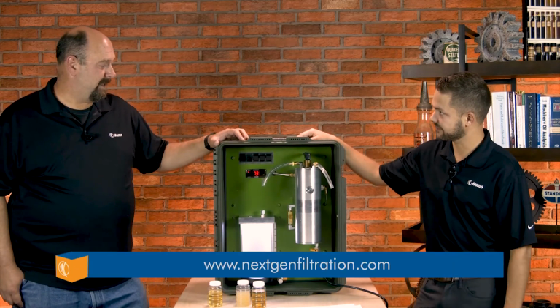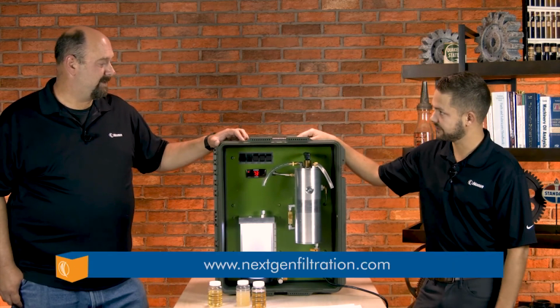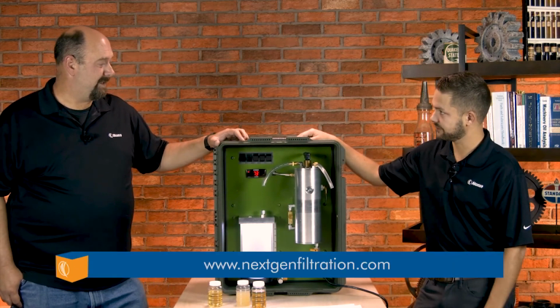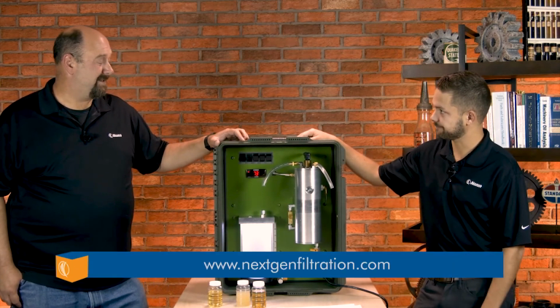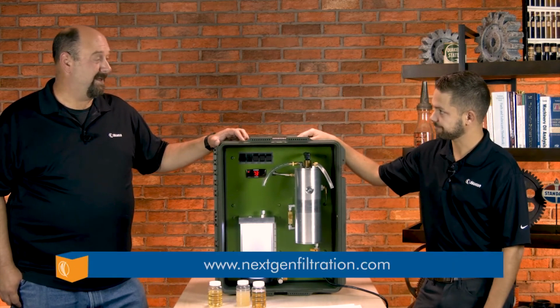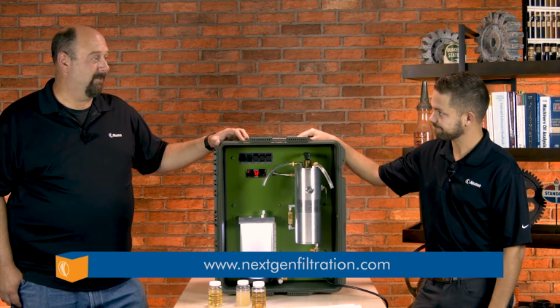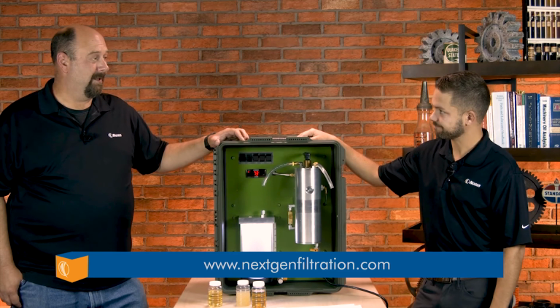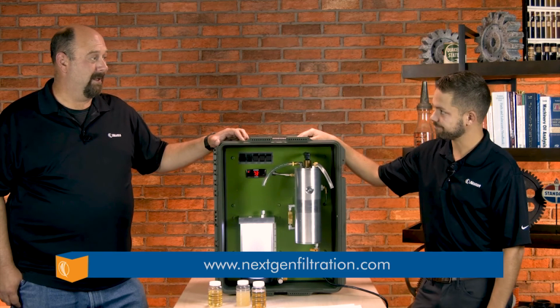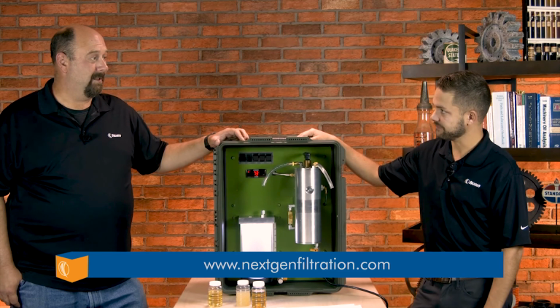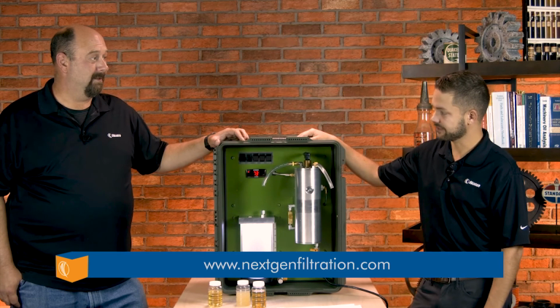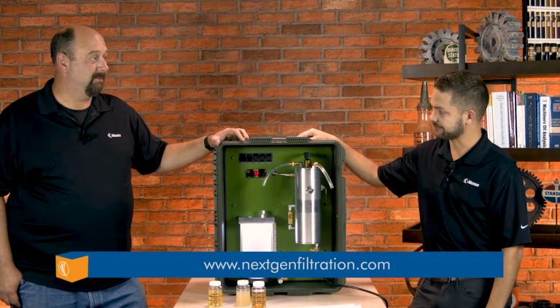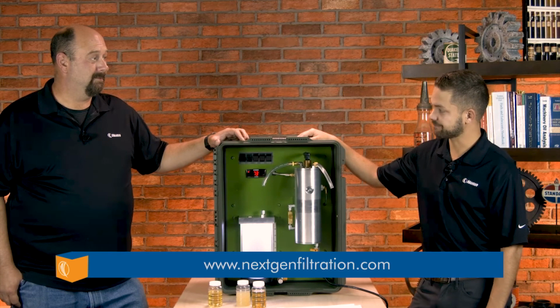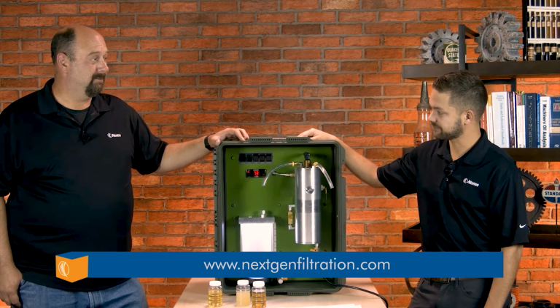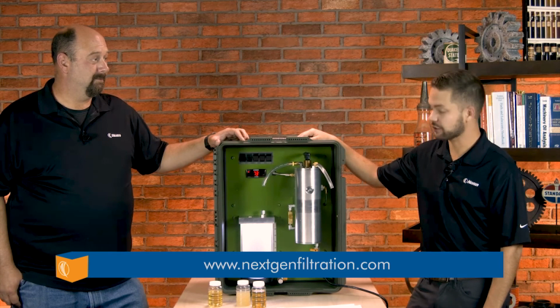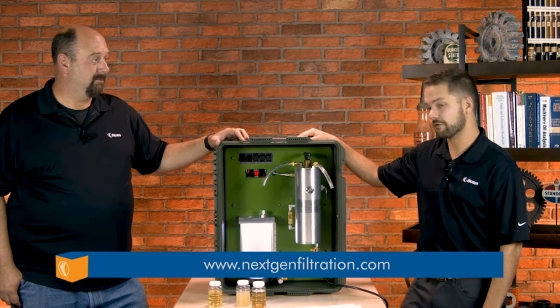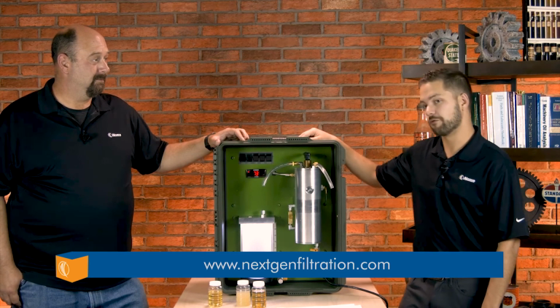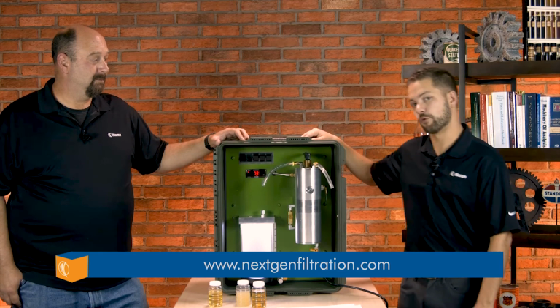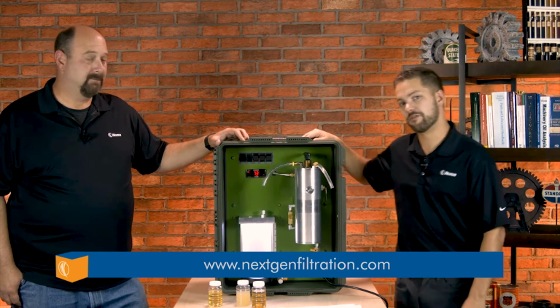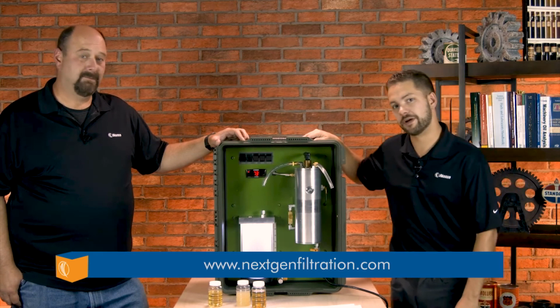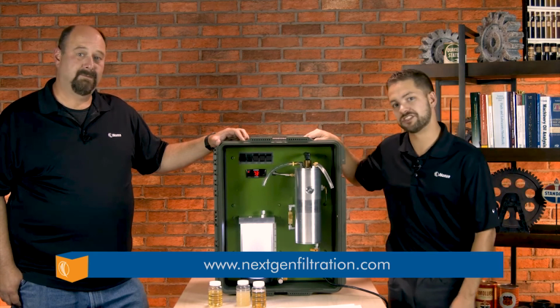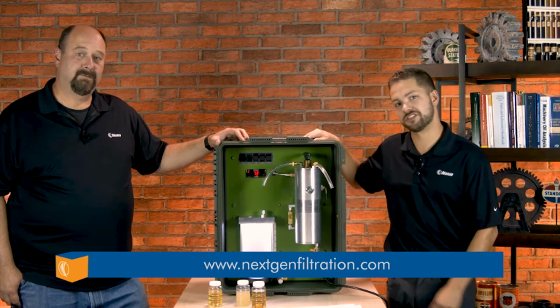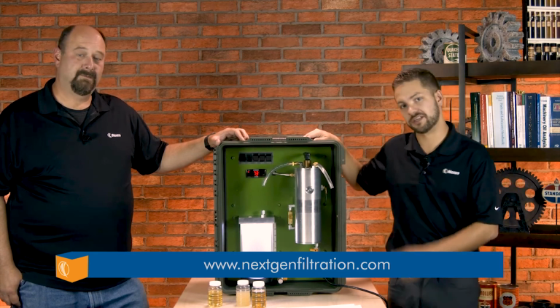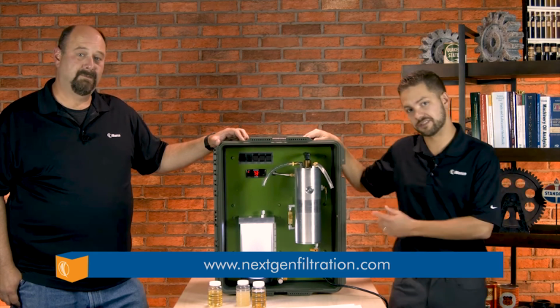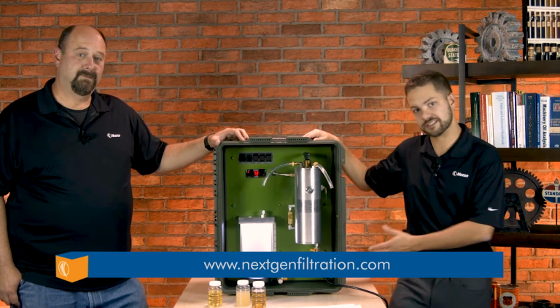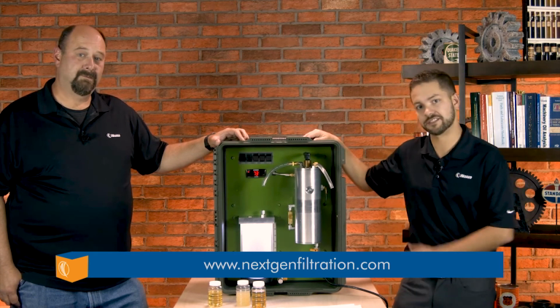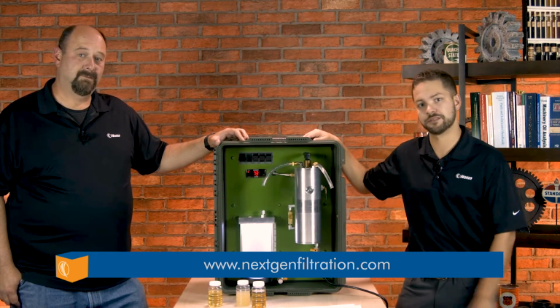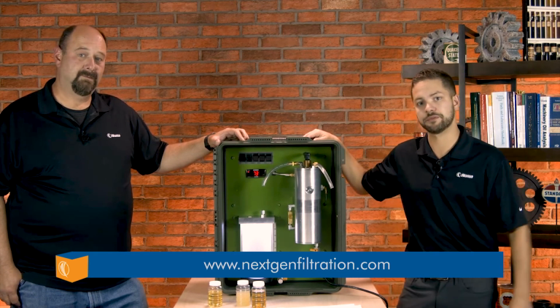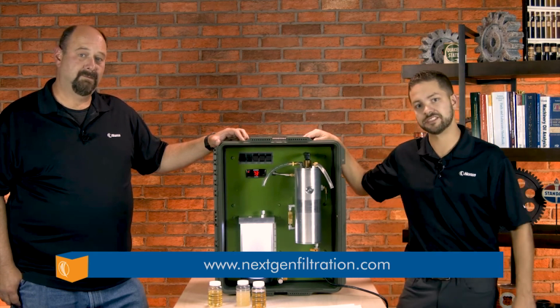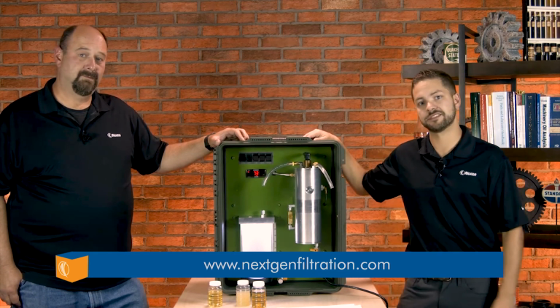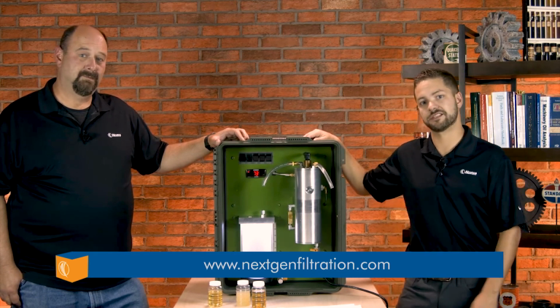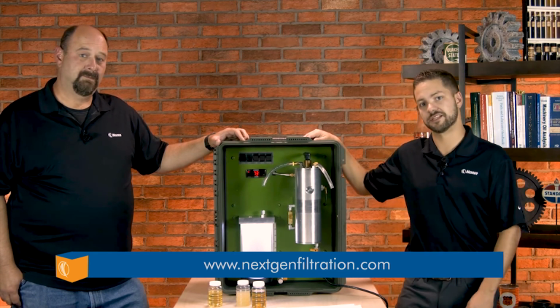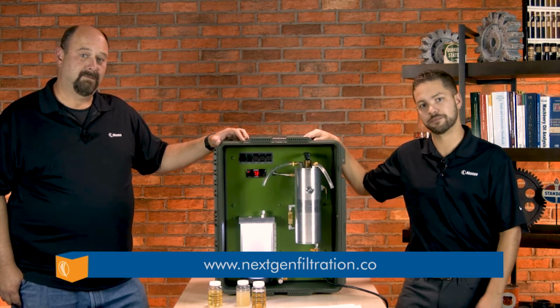That's saving money right there. For more information on this system, please visit the link below.